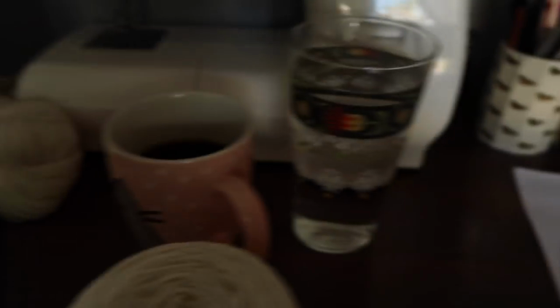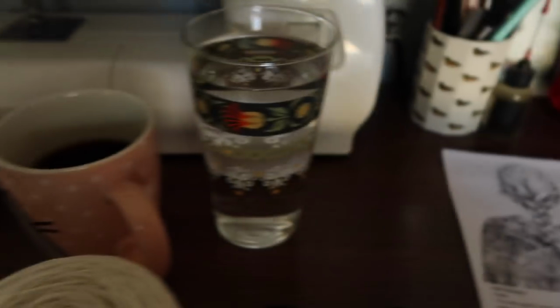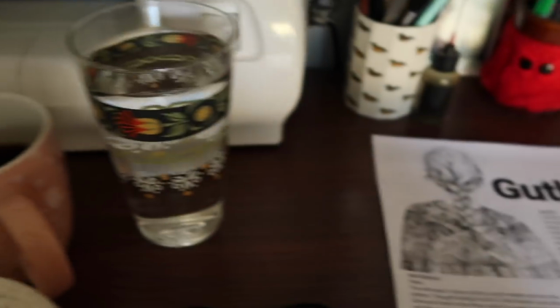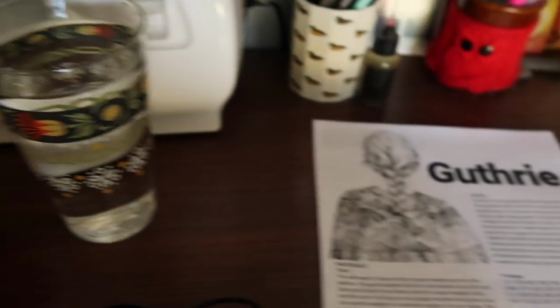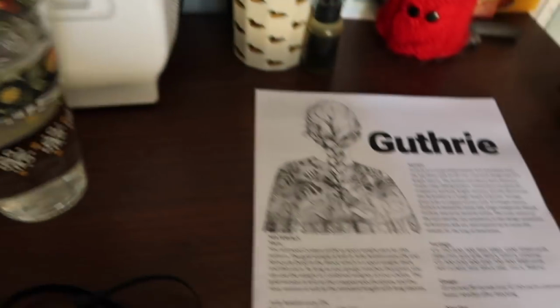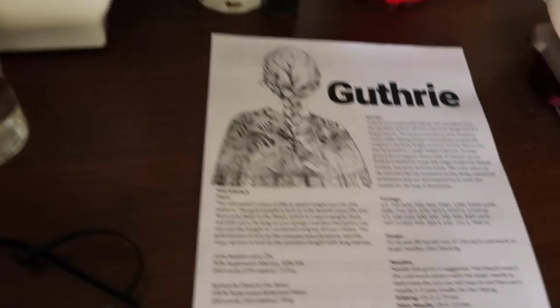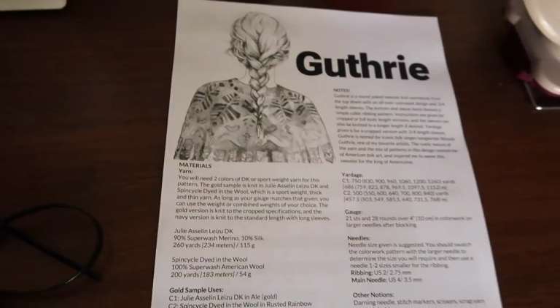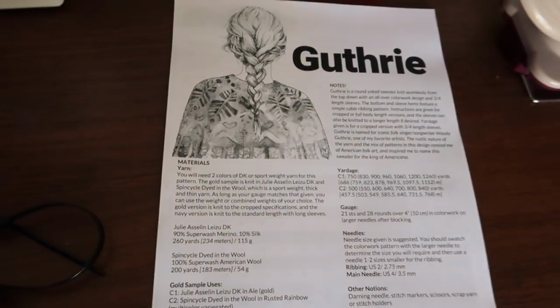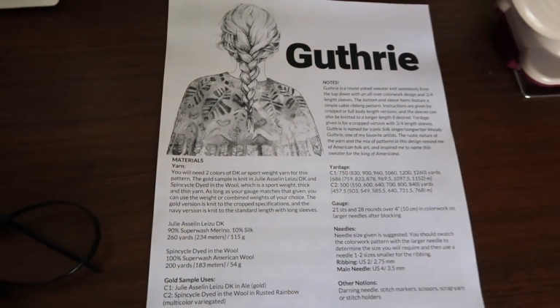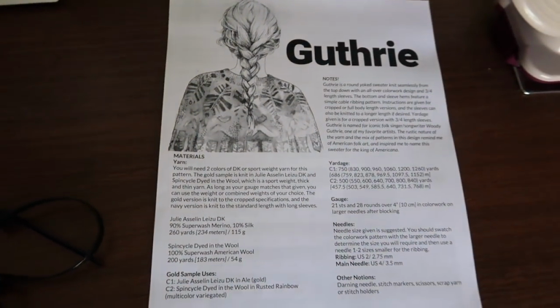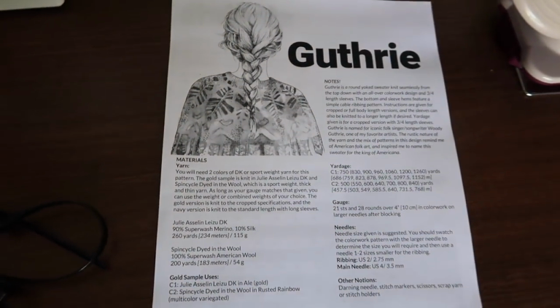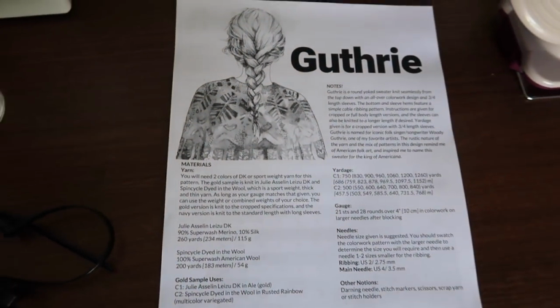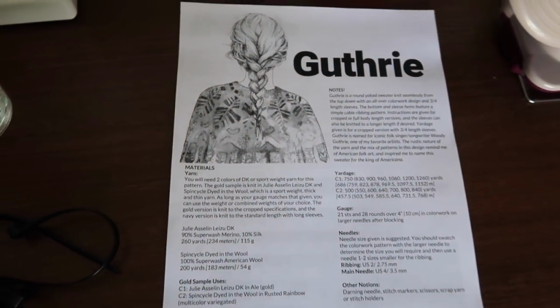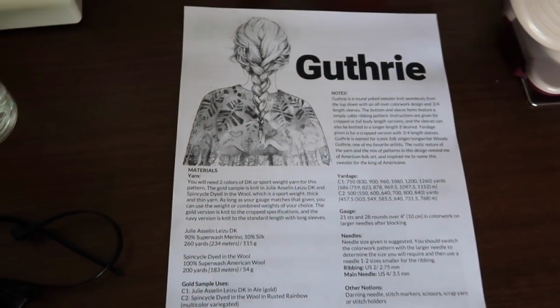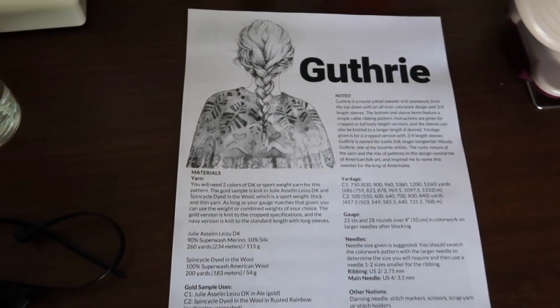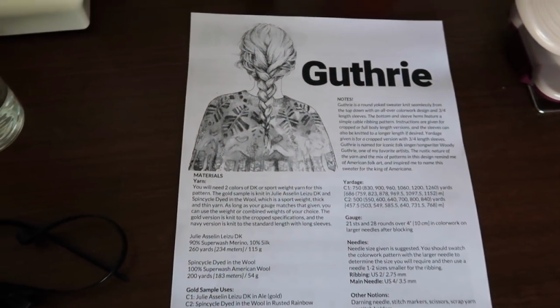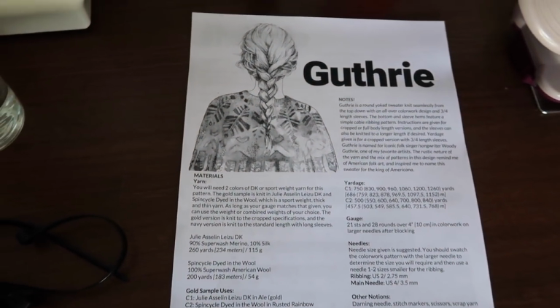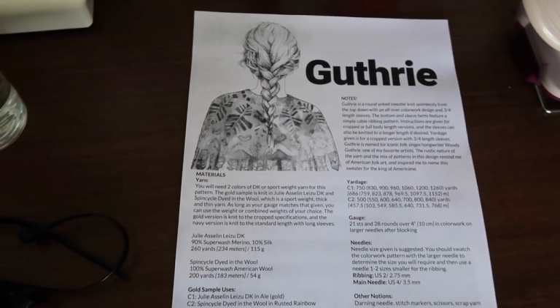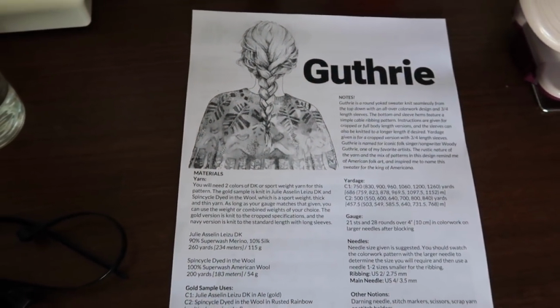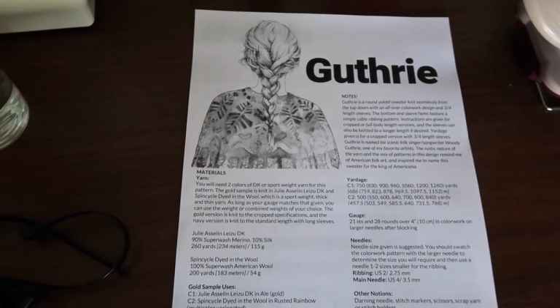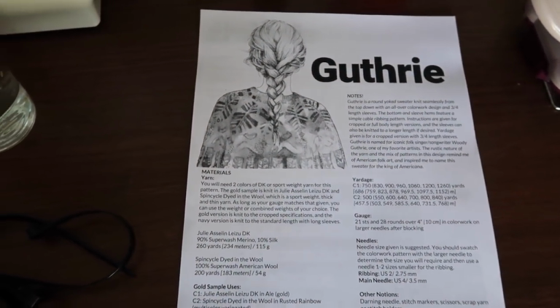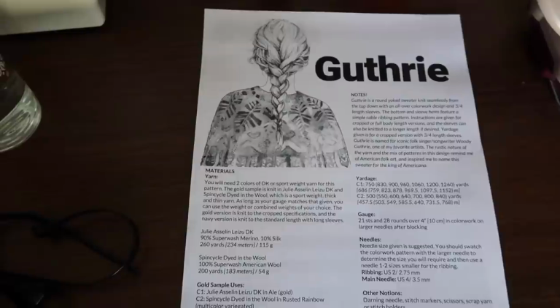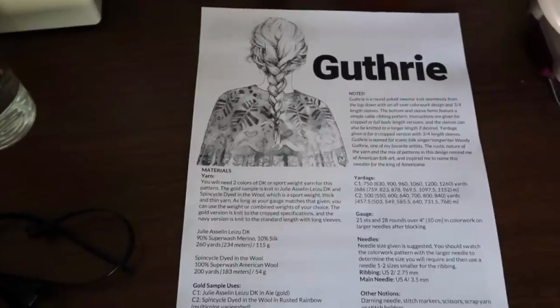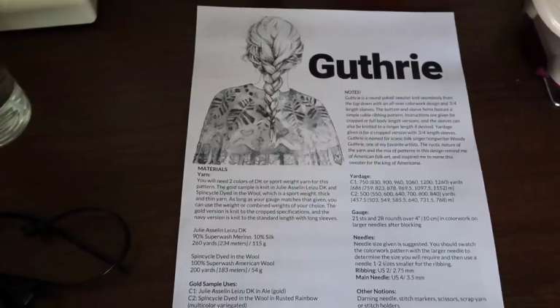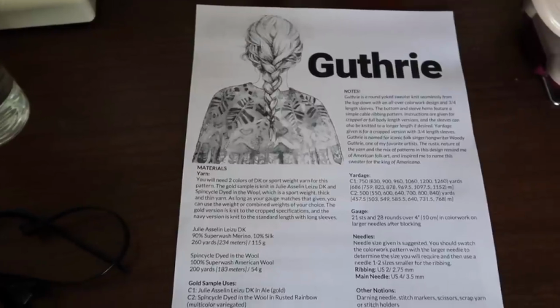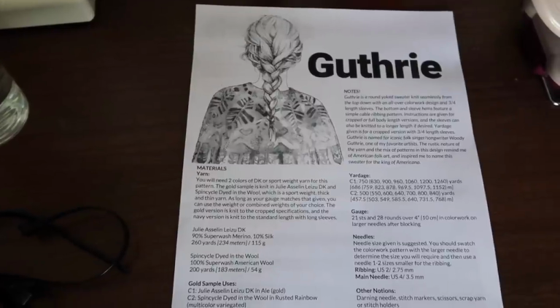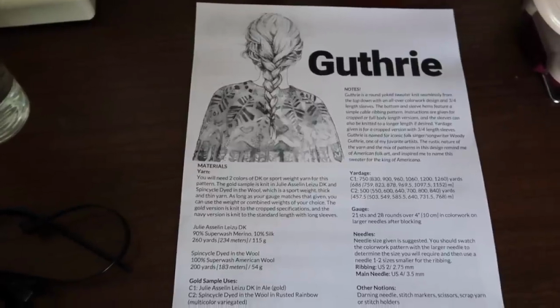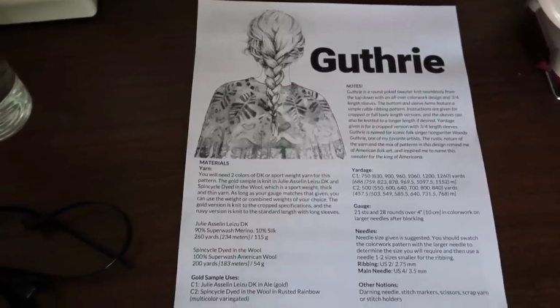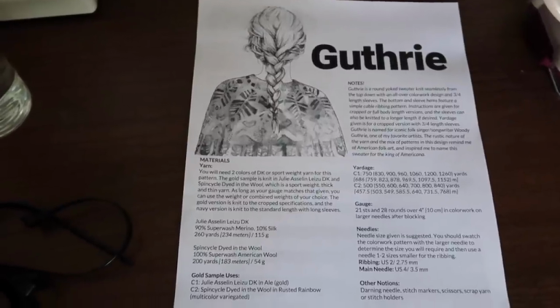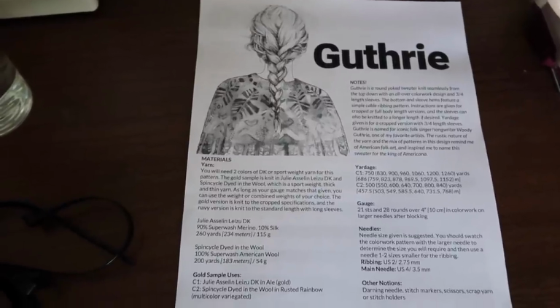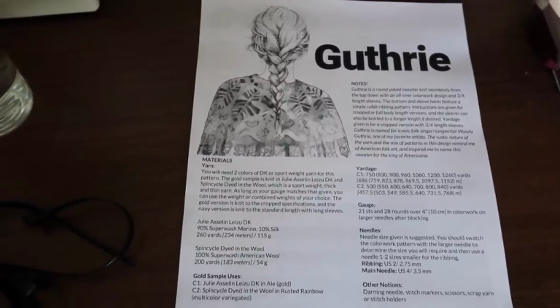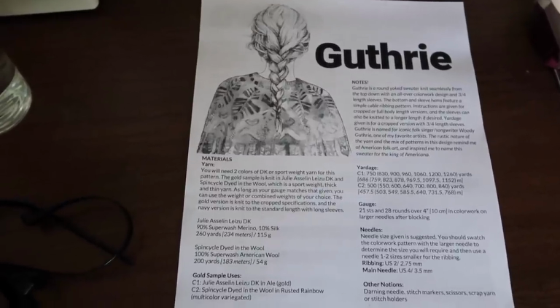I've got my Guthrie pattern printed out and I'm just waiting on the yarn so that I can start swatching.